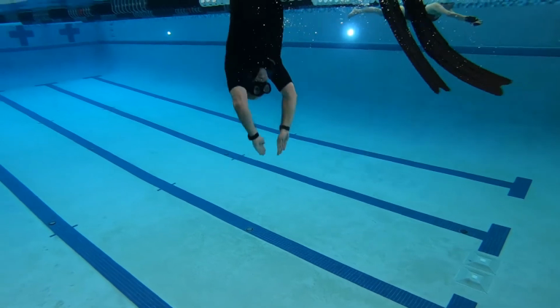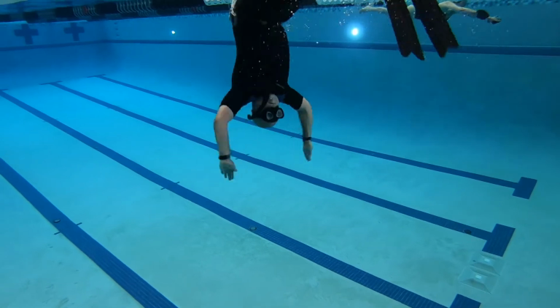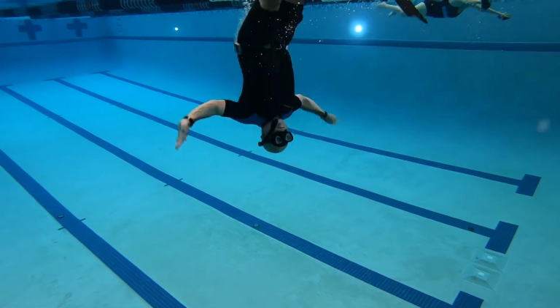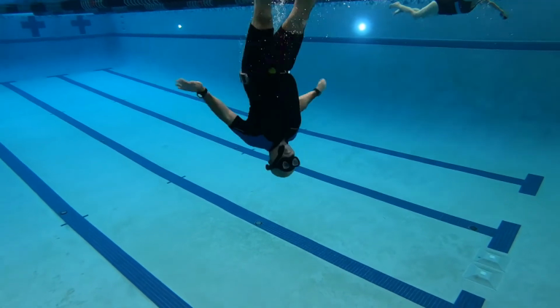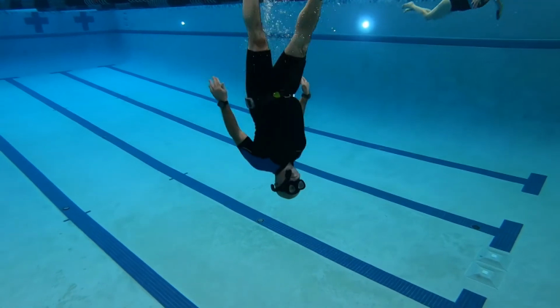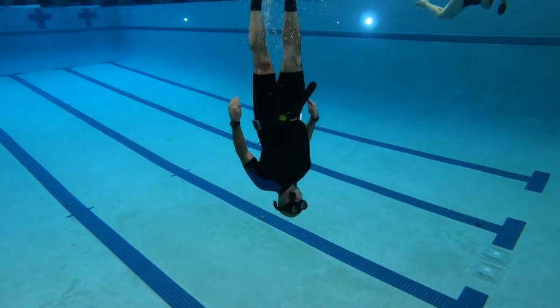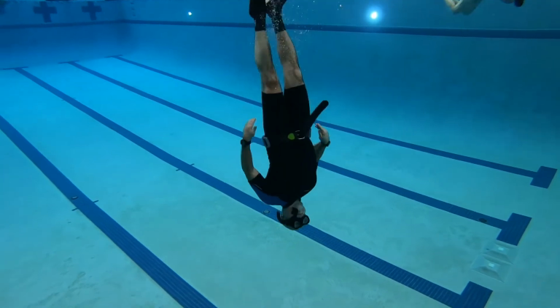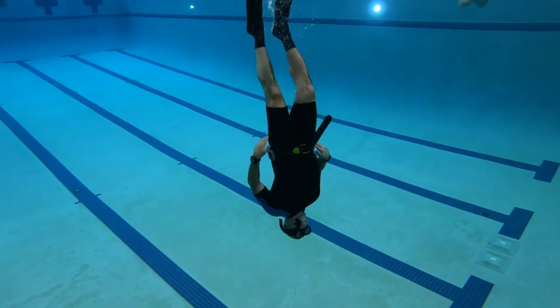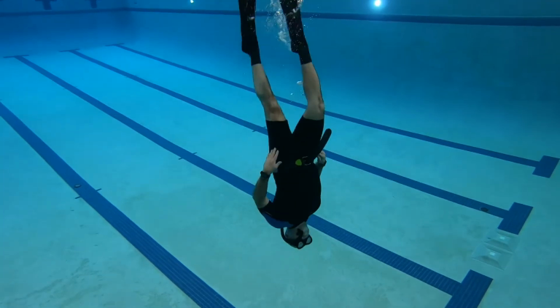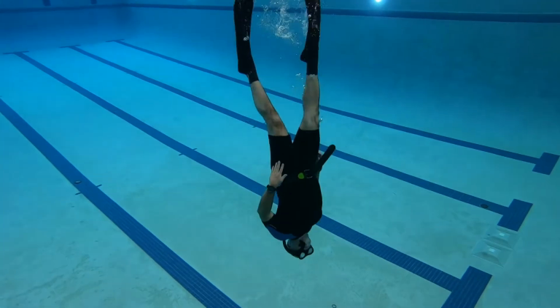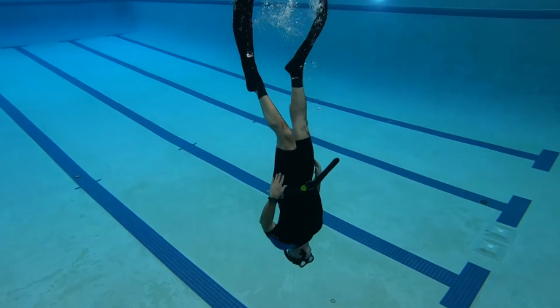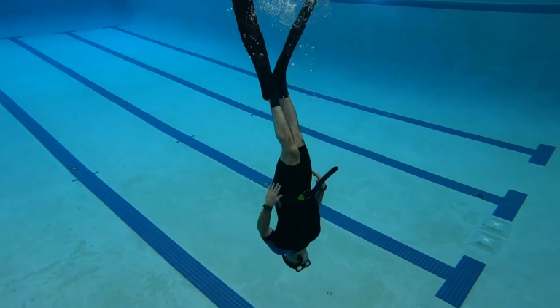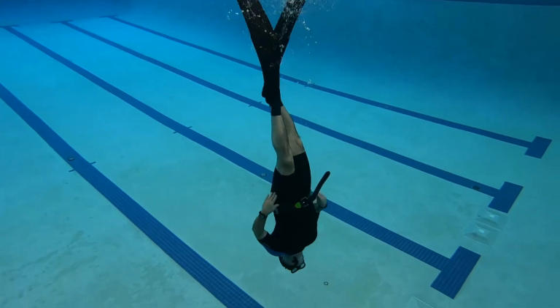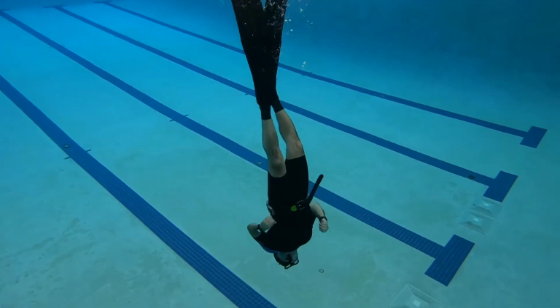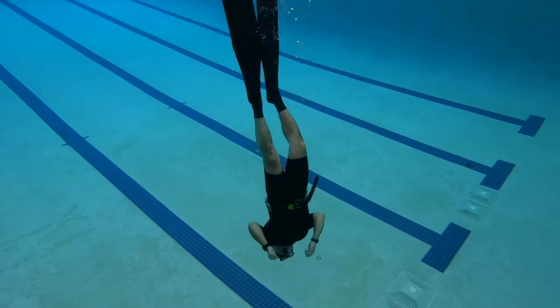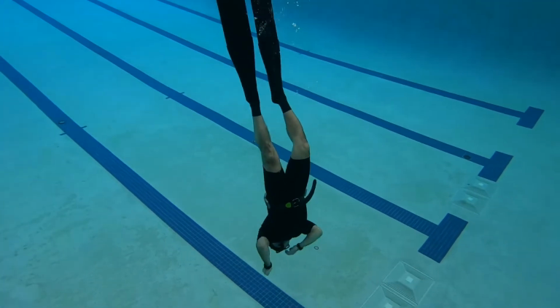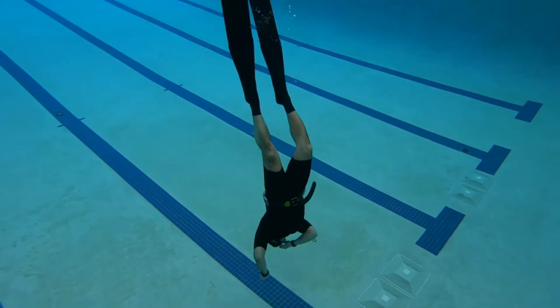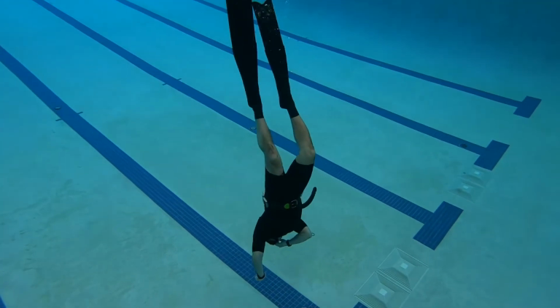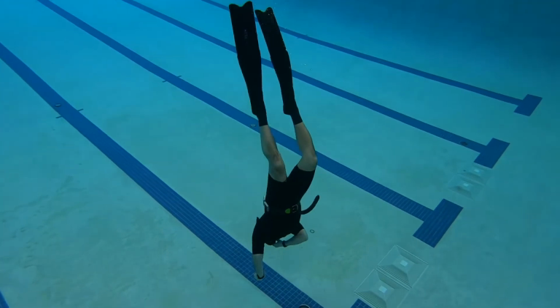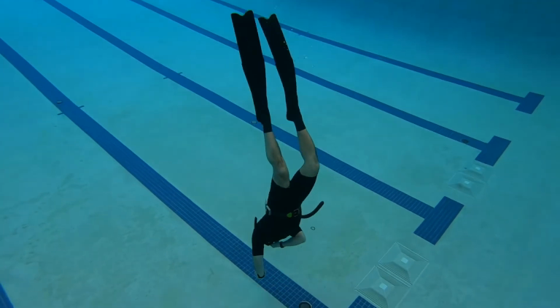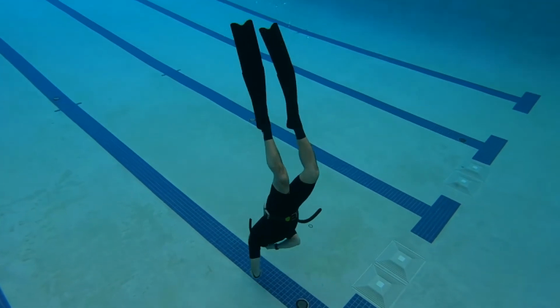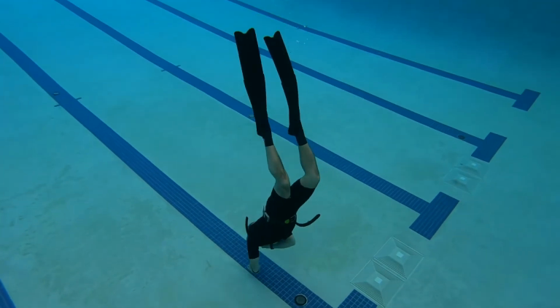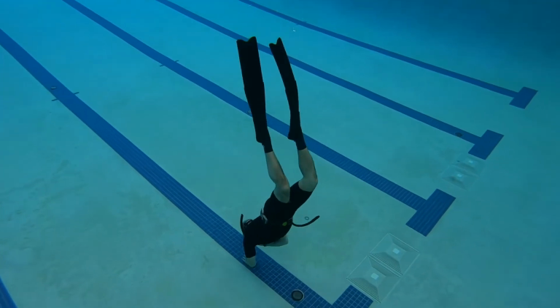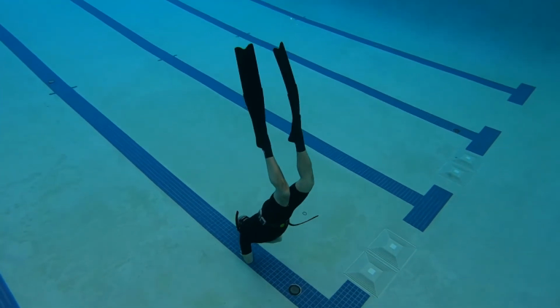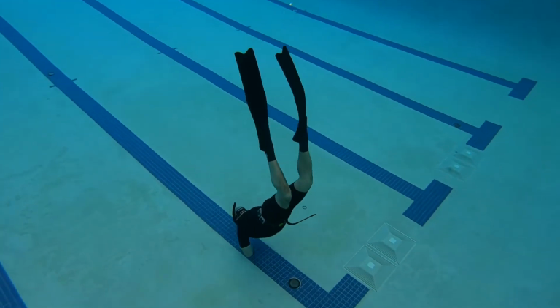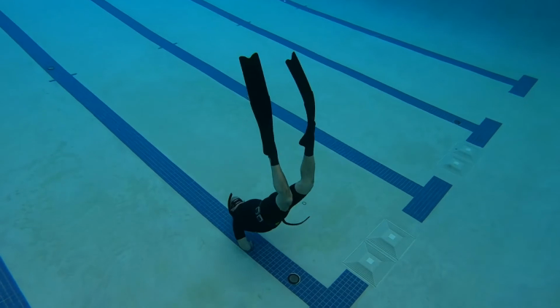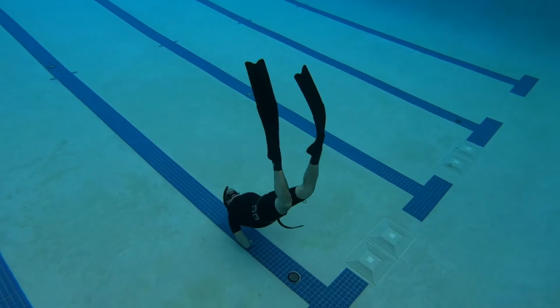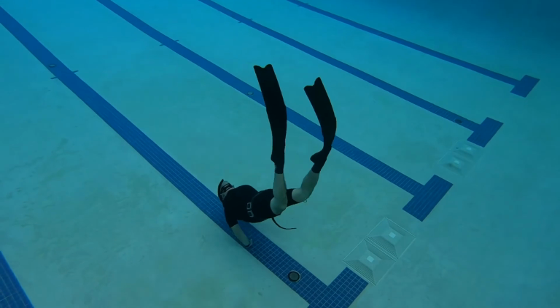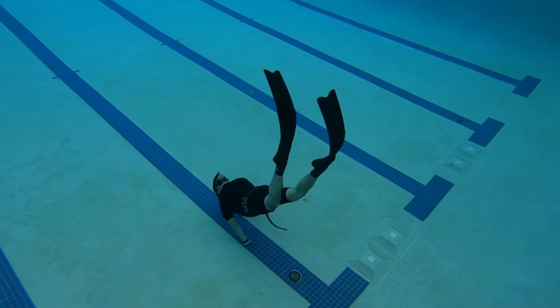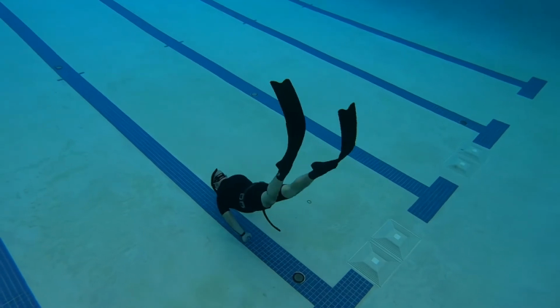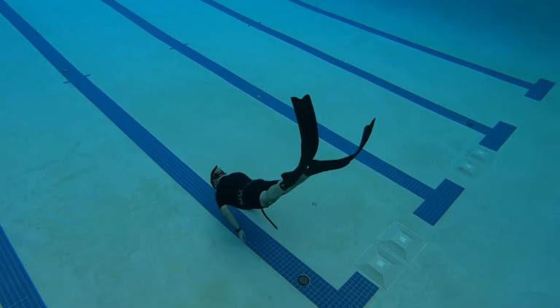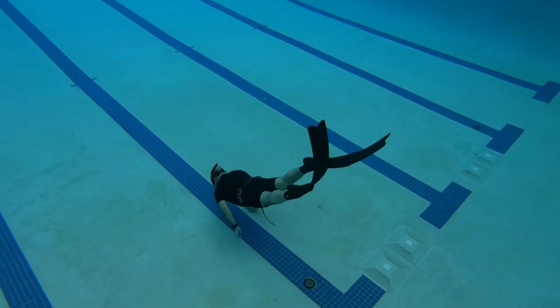Next, I had to work on going back and forth underwater for a total of 50 yards. I had to do this gradually.